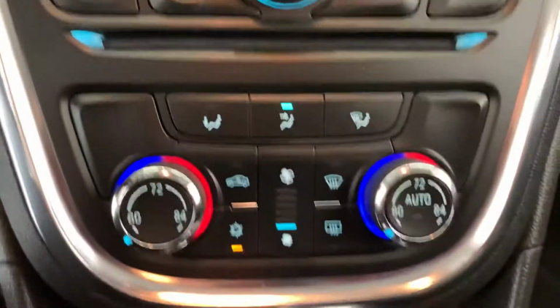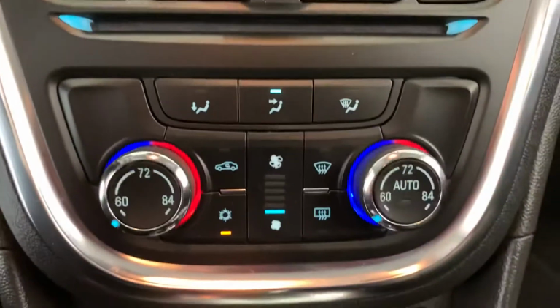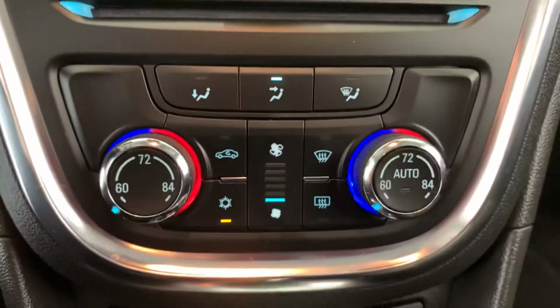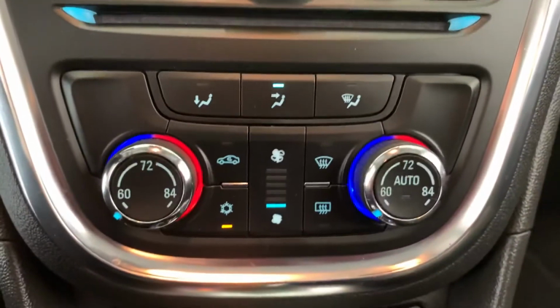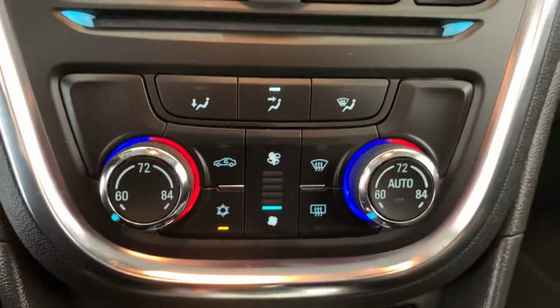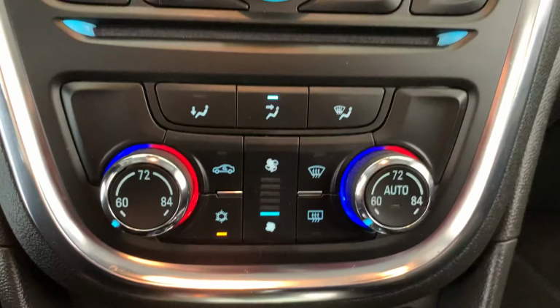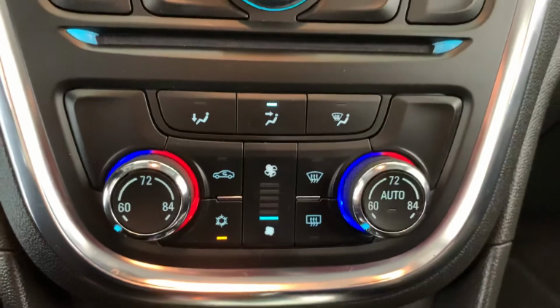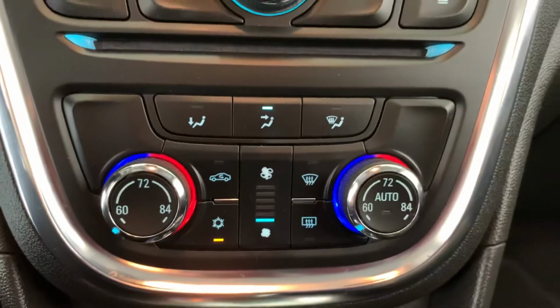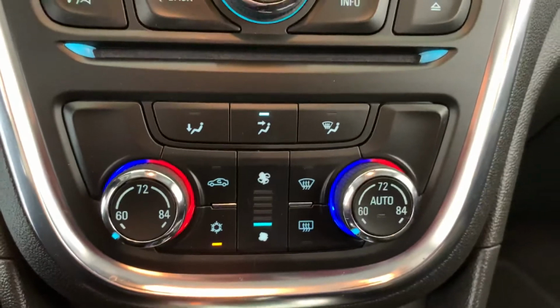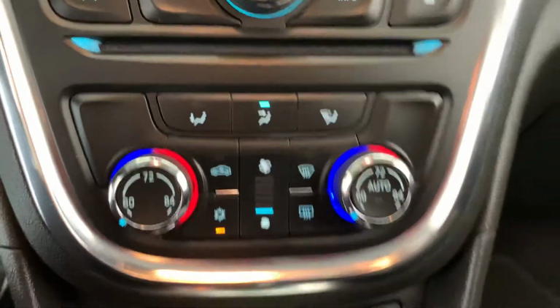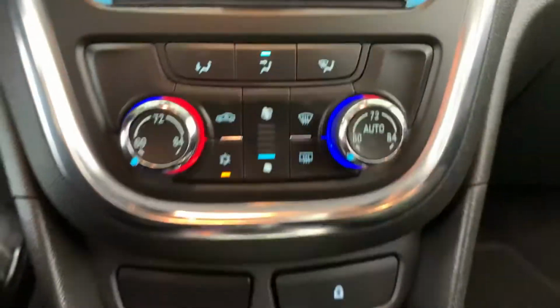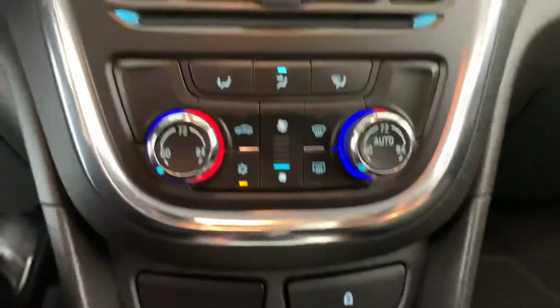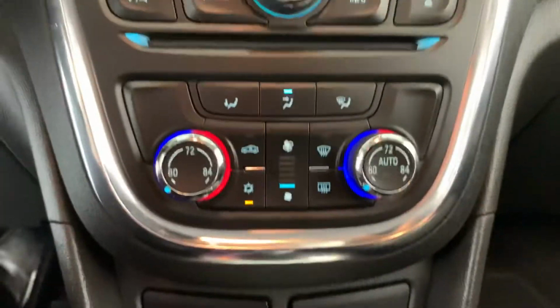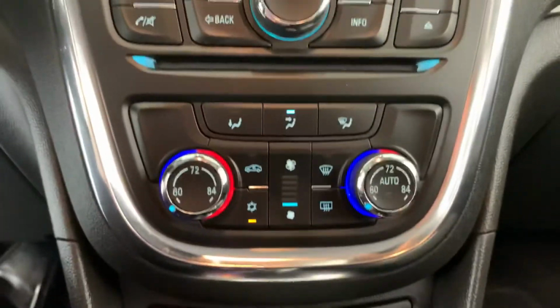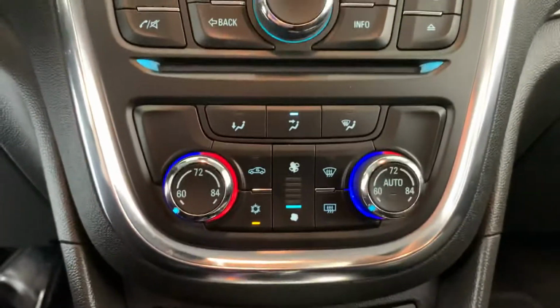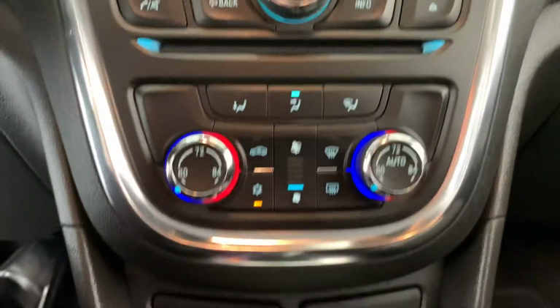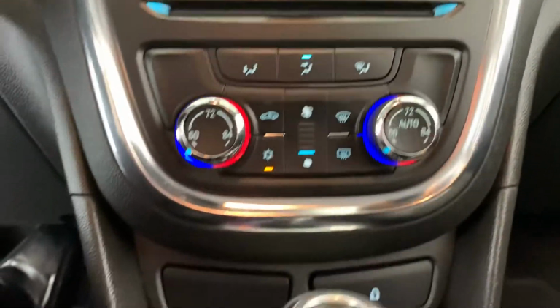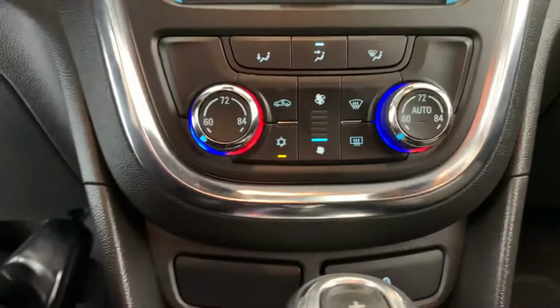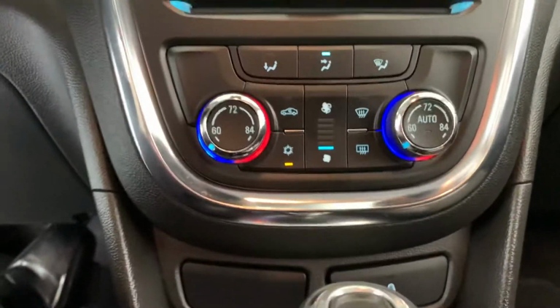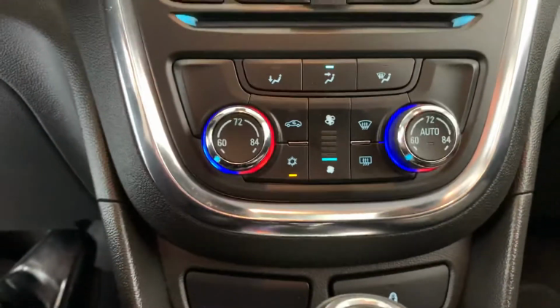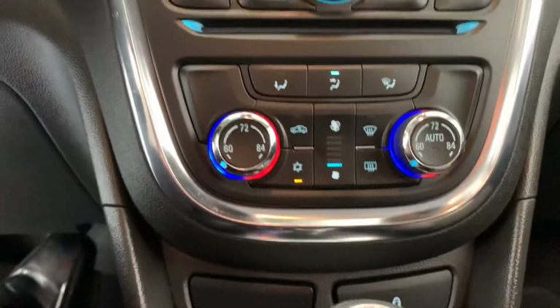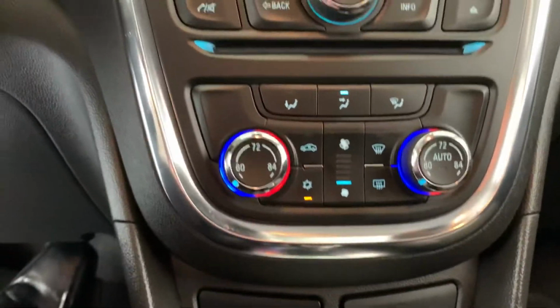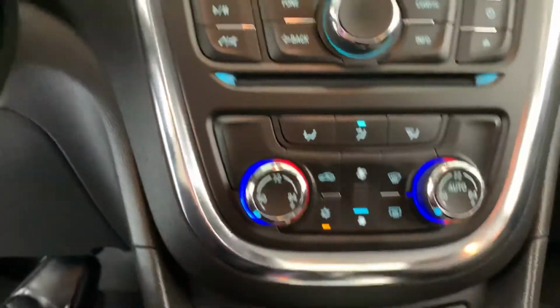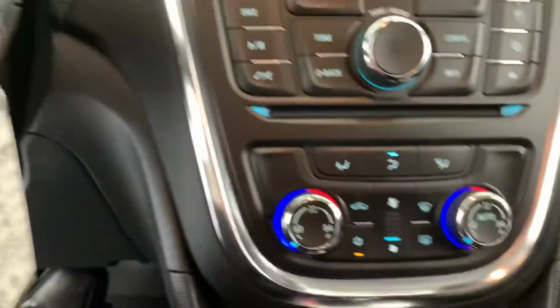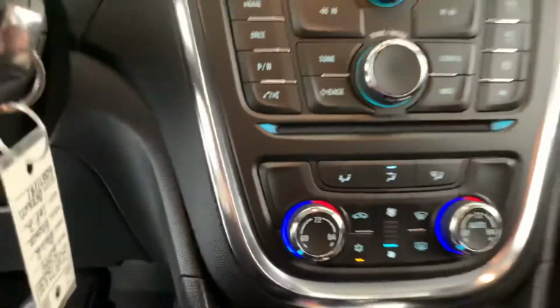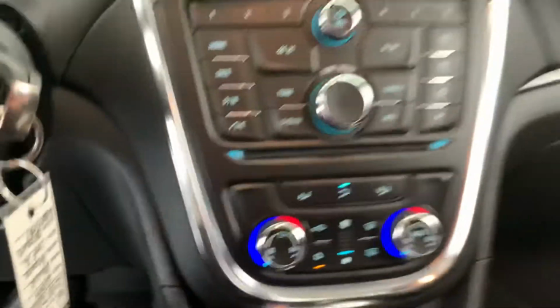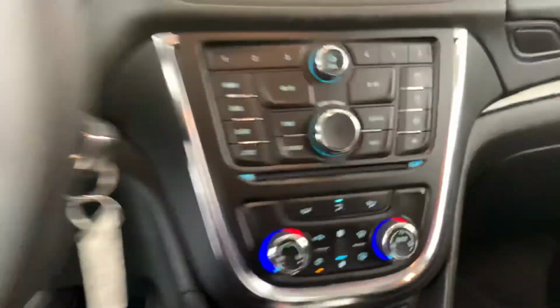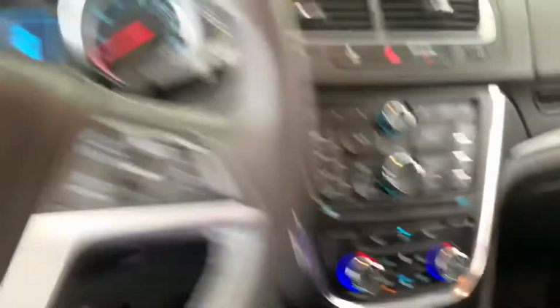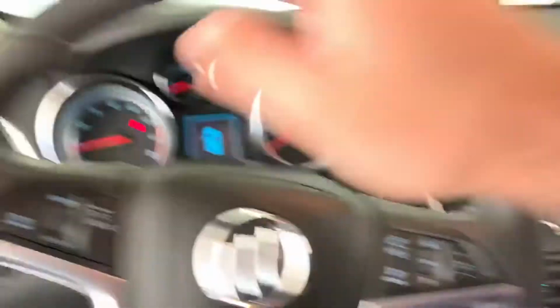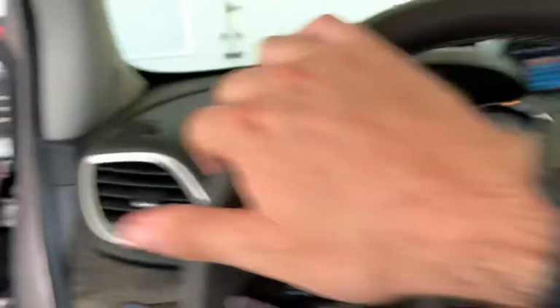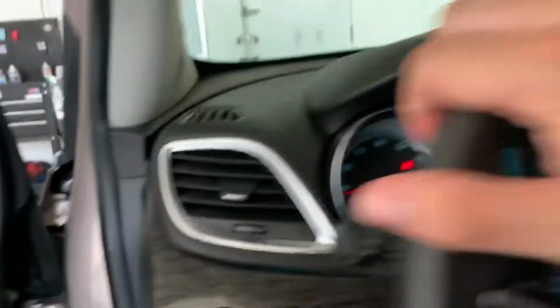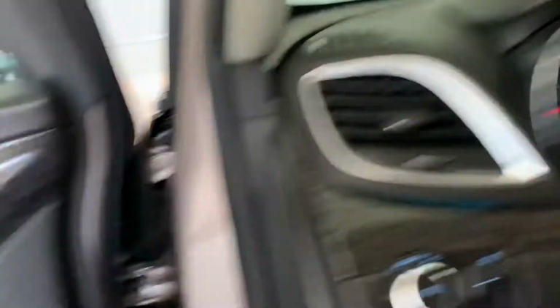It has dual zone climate control, so each passenger up front can have their own settings — nice and customizable.